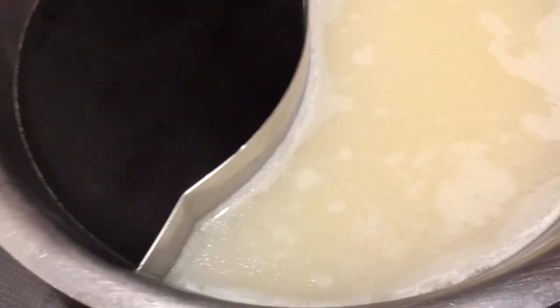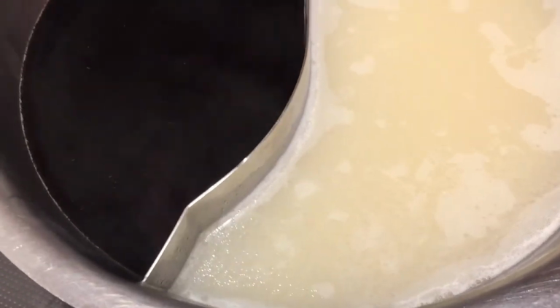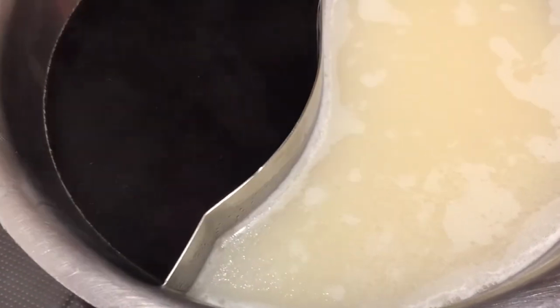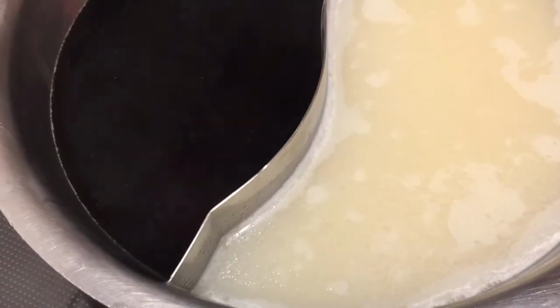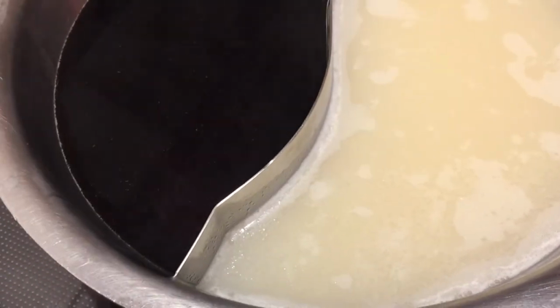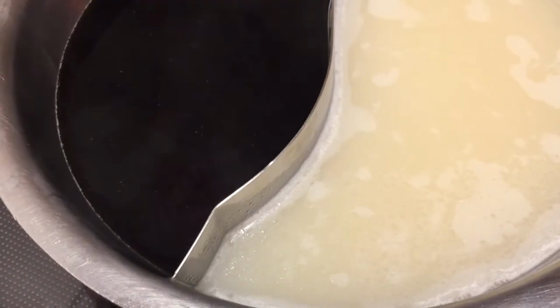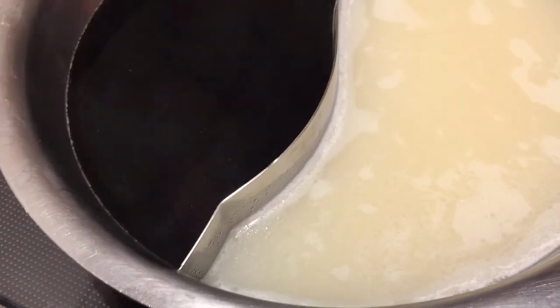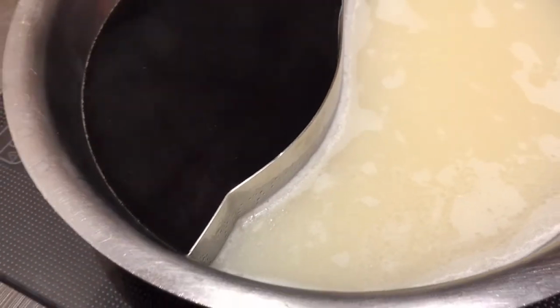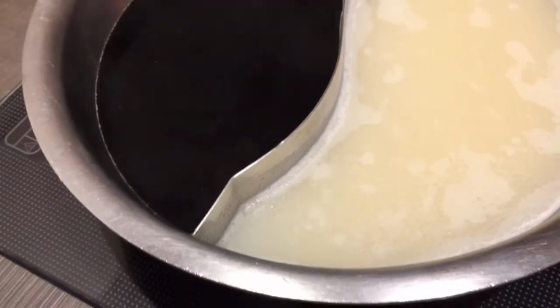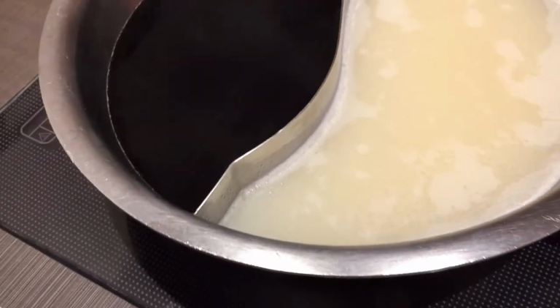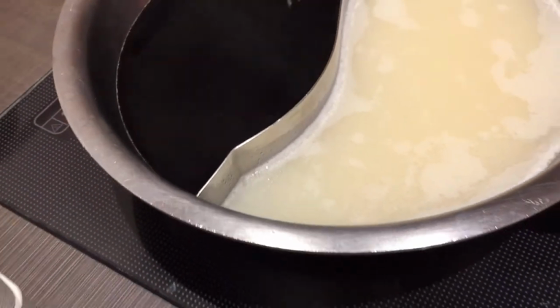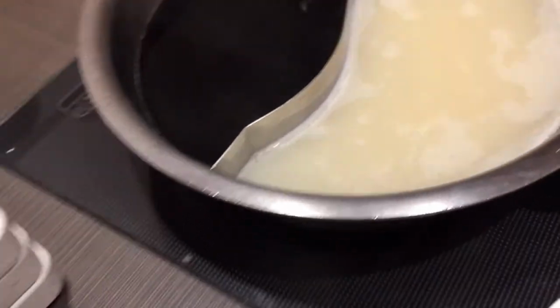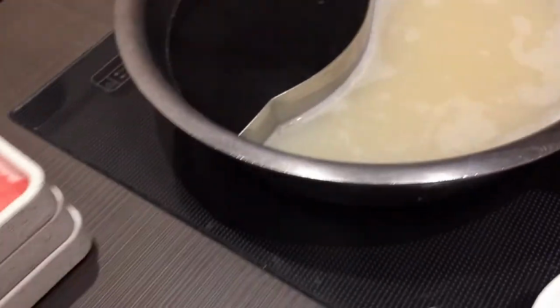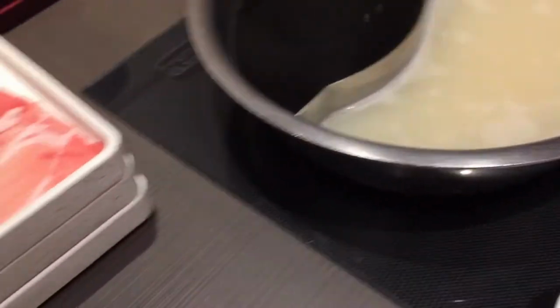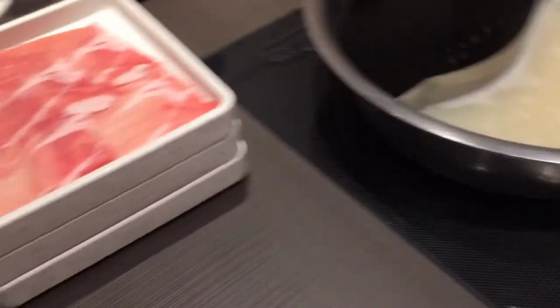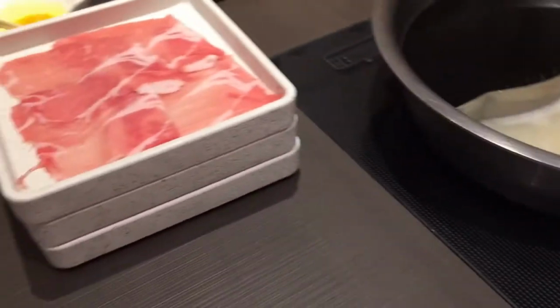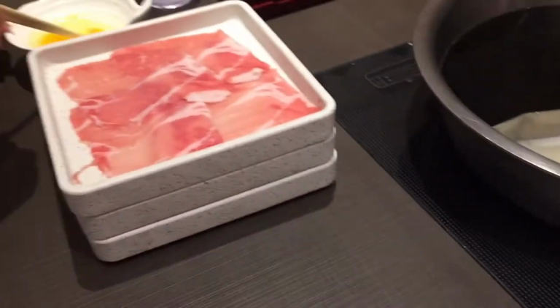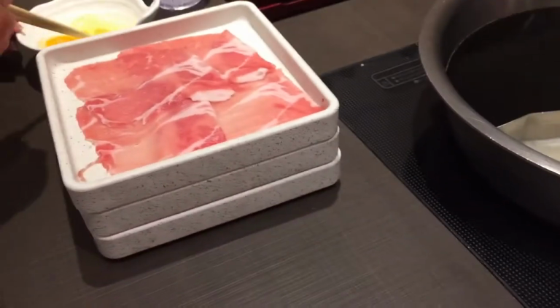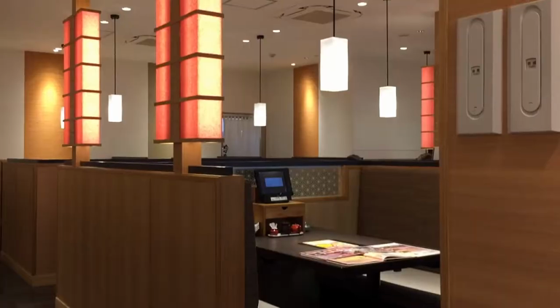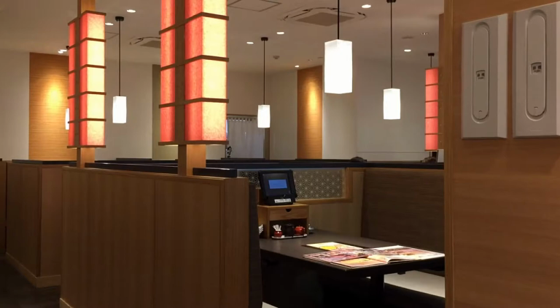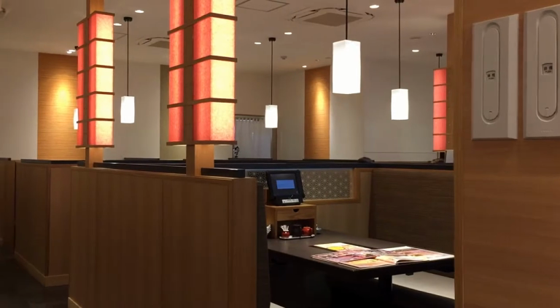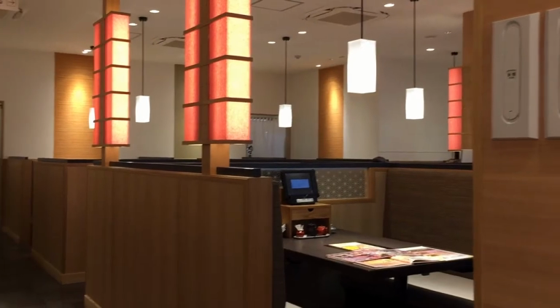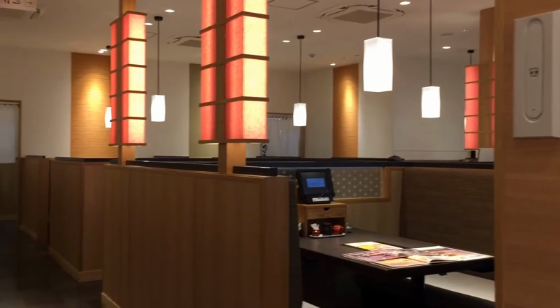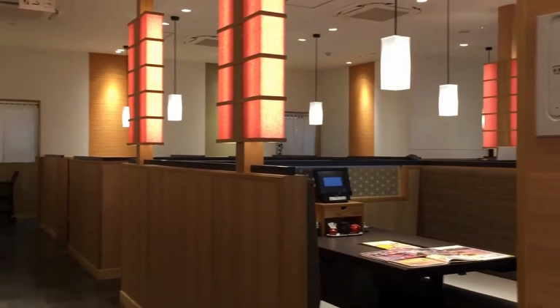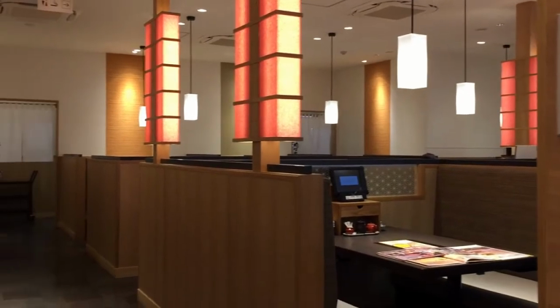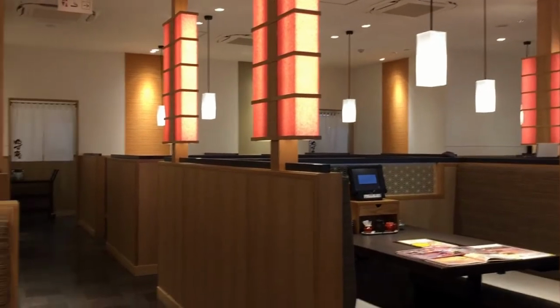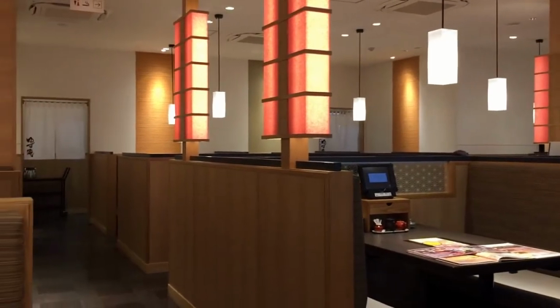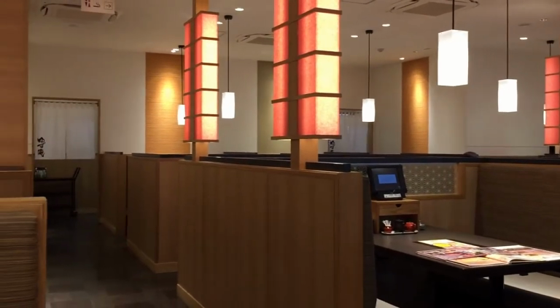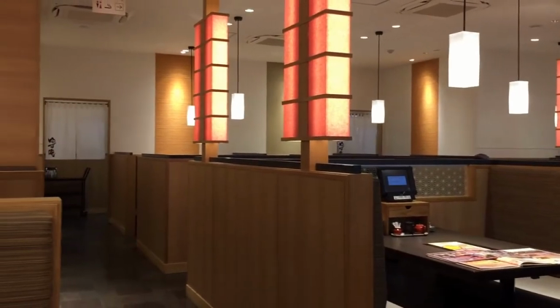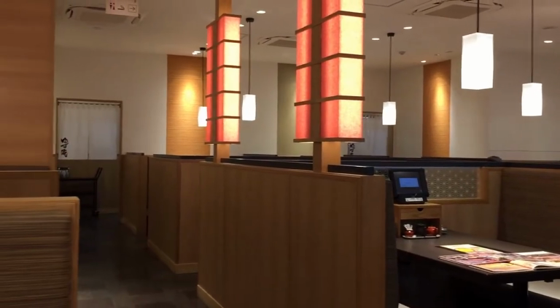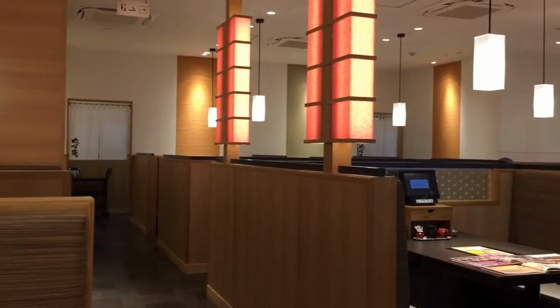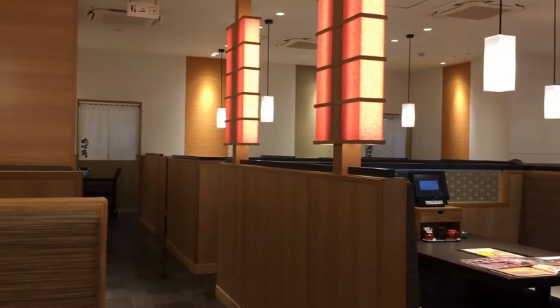Here's a quick look at the restaurant. Not many customers yet.